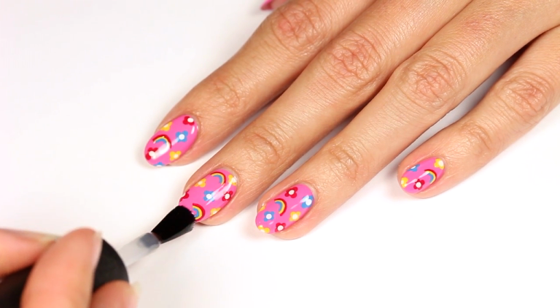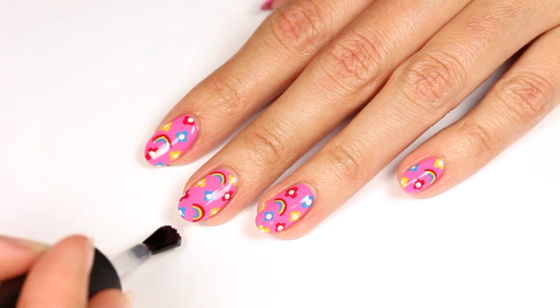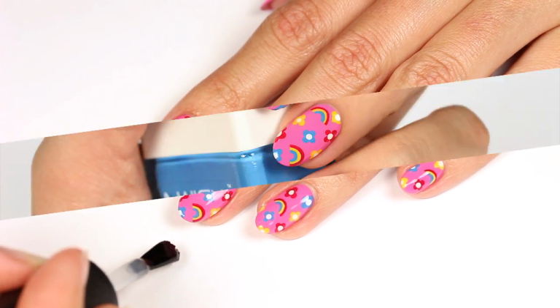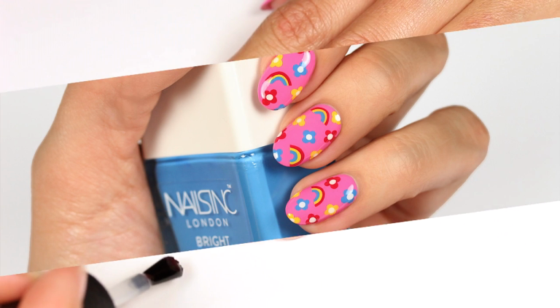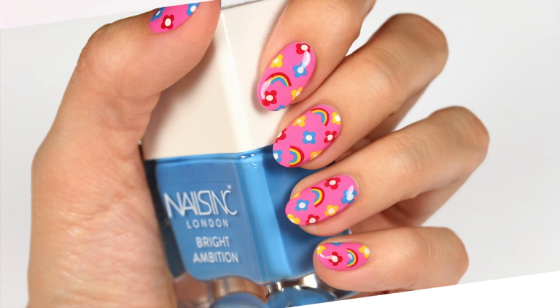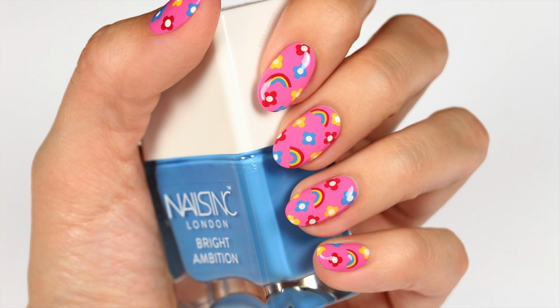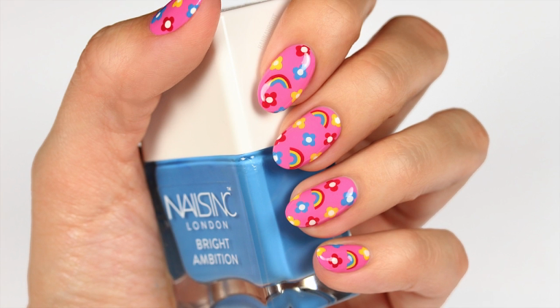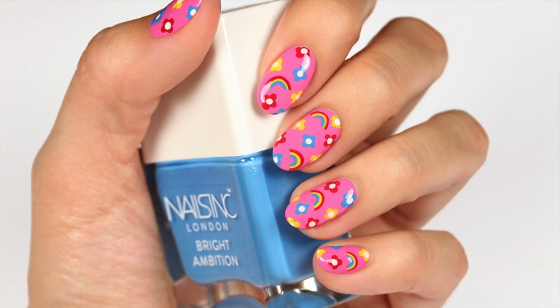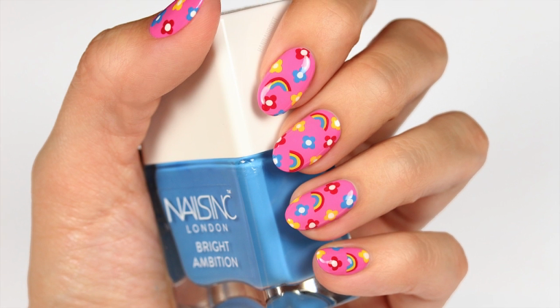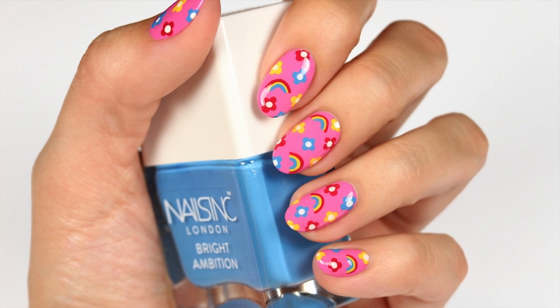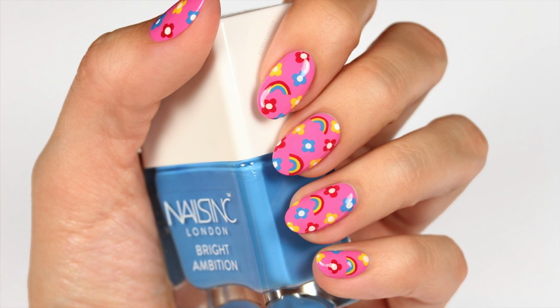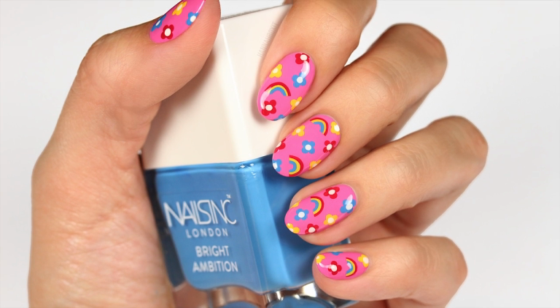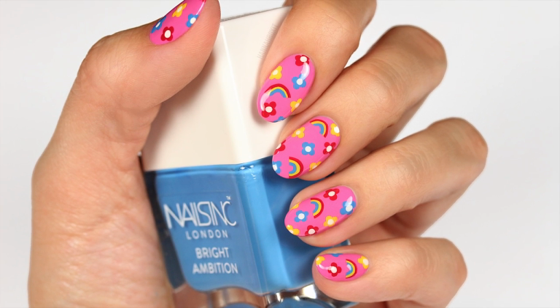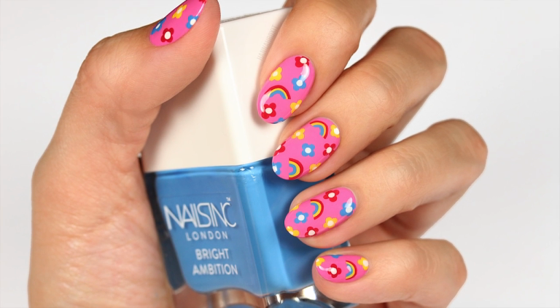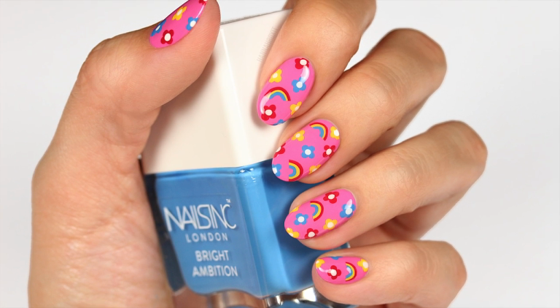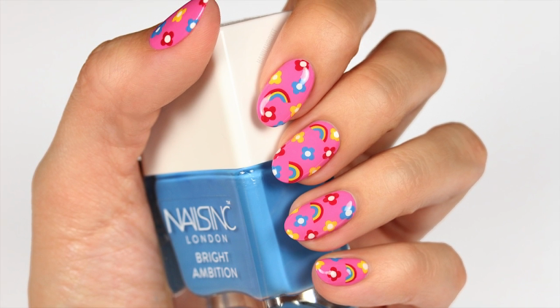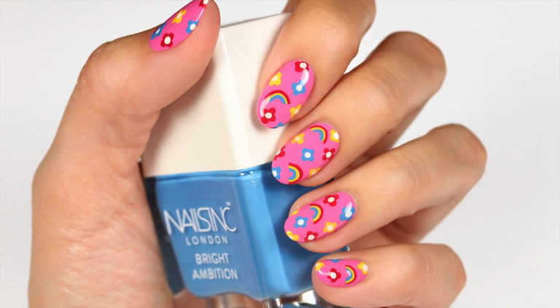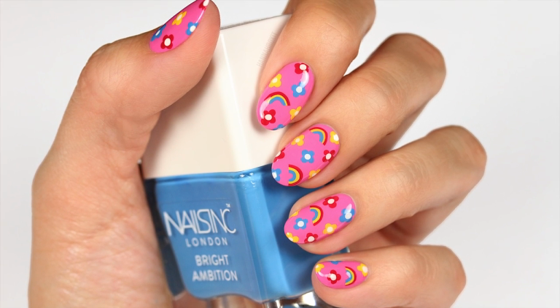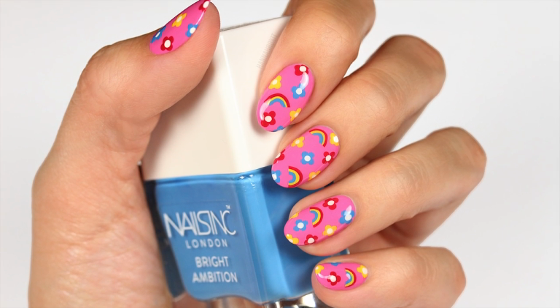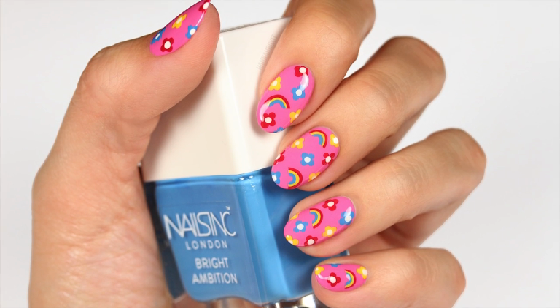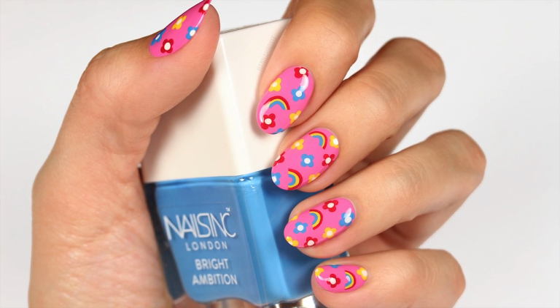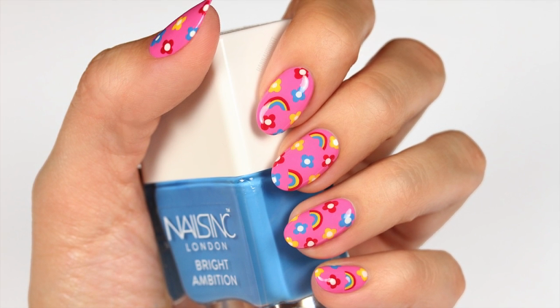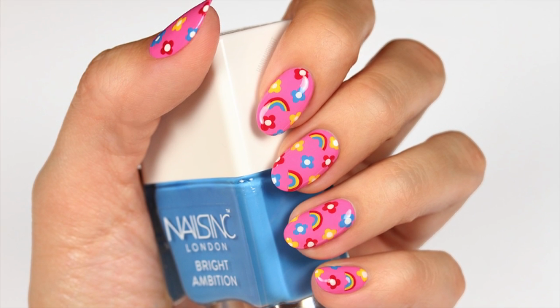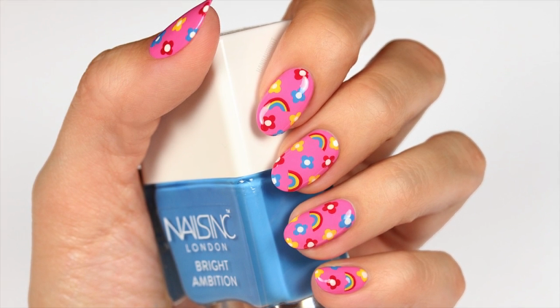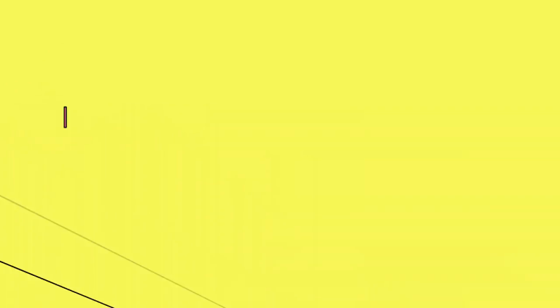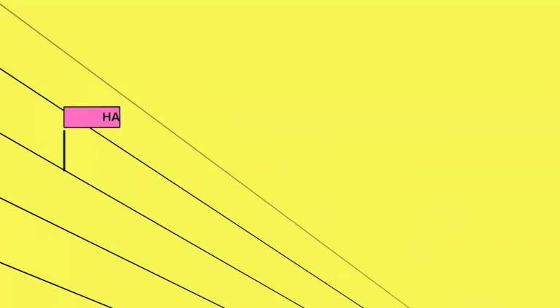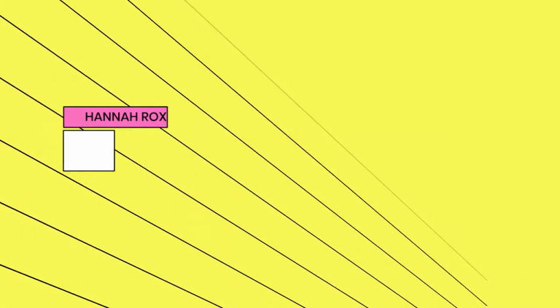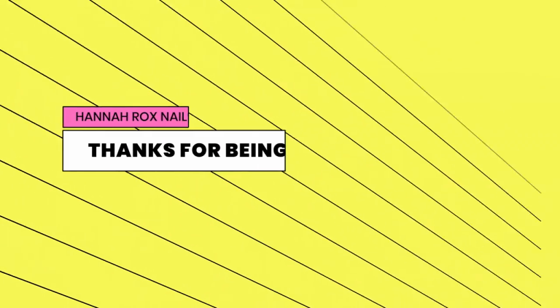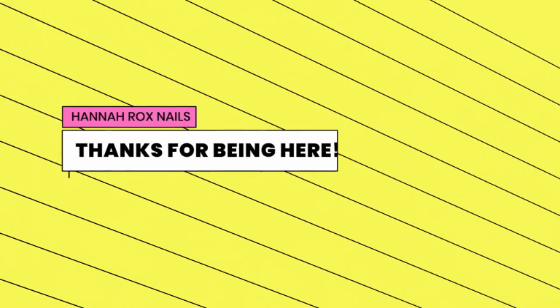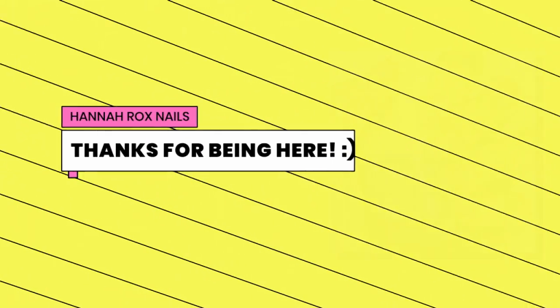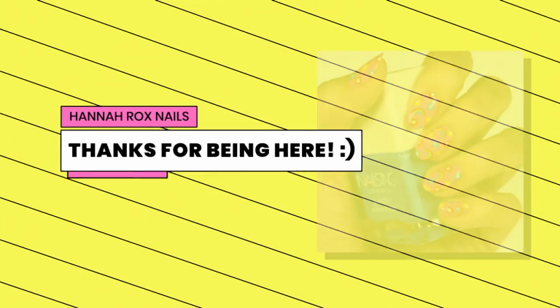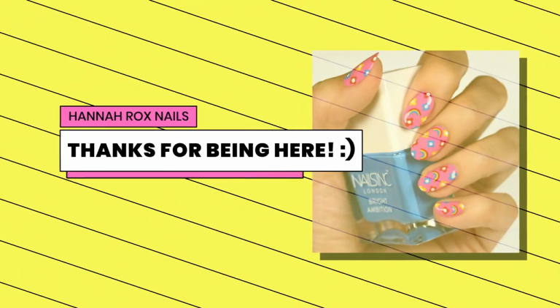And that's it for these cute rainbow flower nails. I hope you enjoyed the tutorial, and thanks so much for watching!